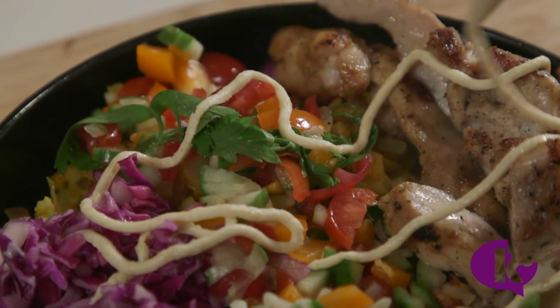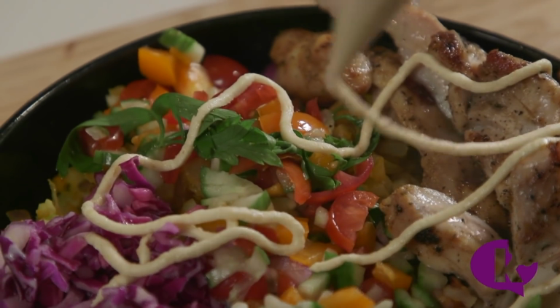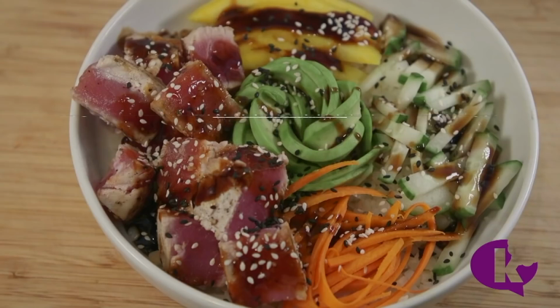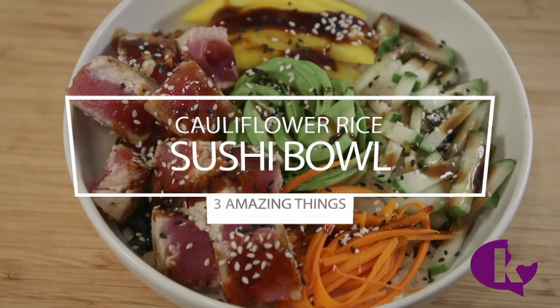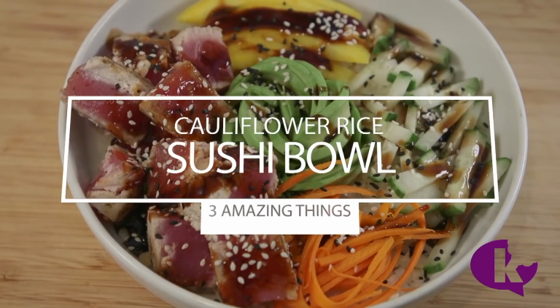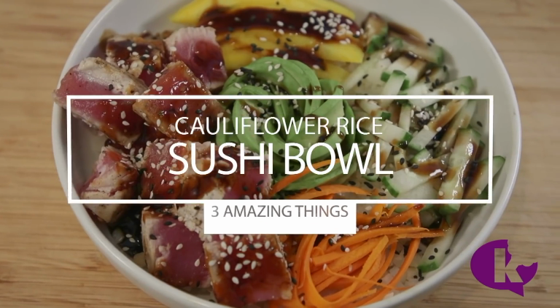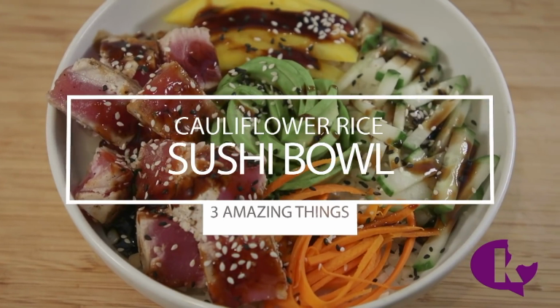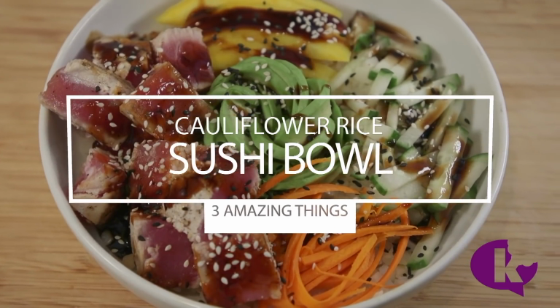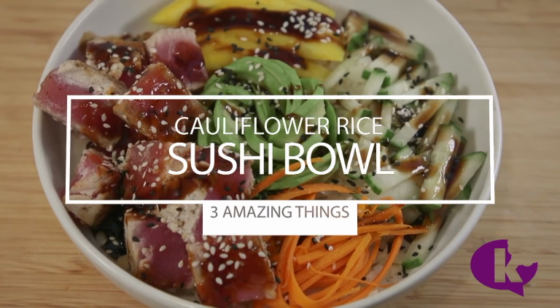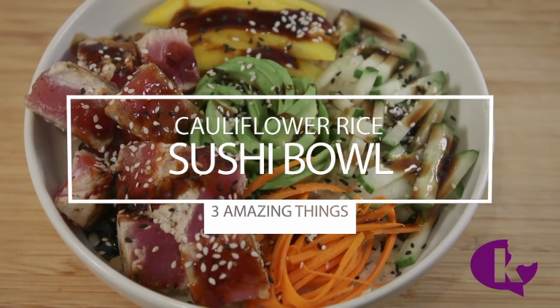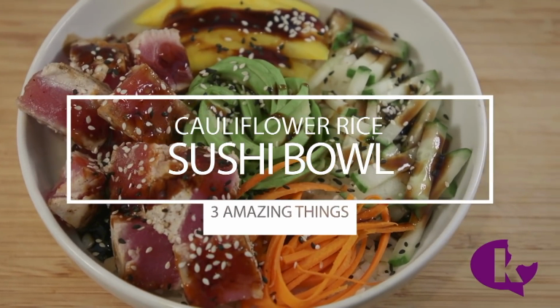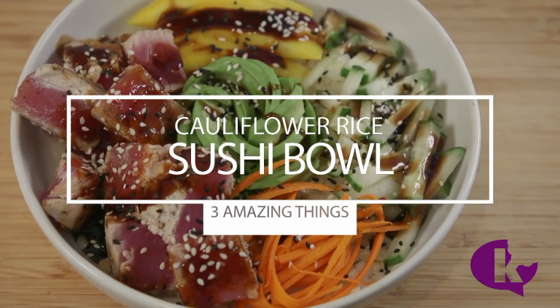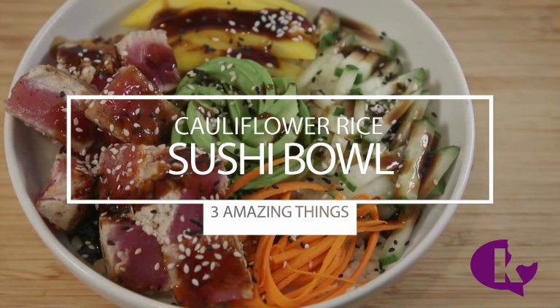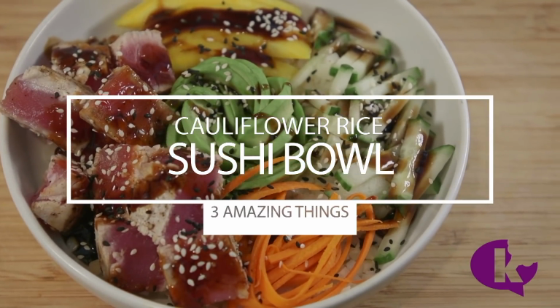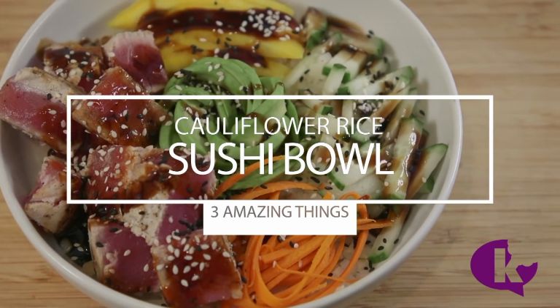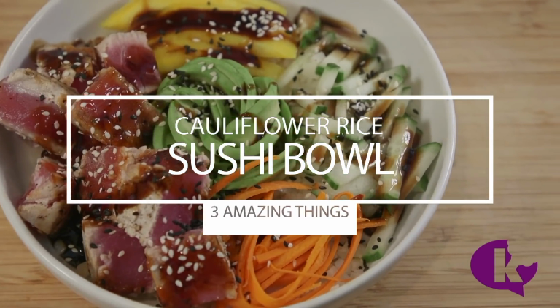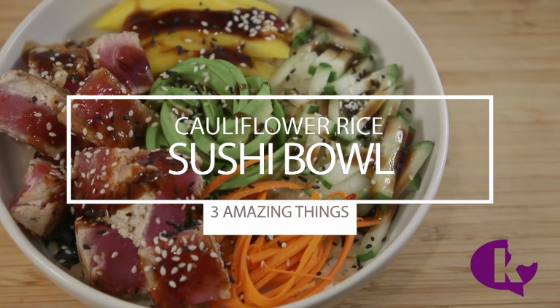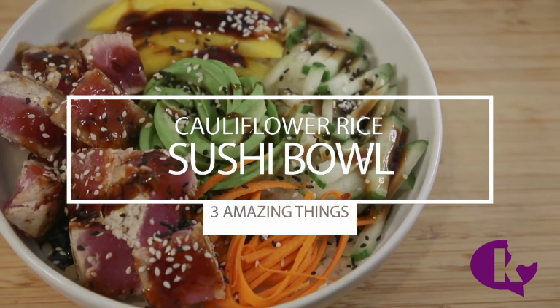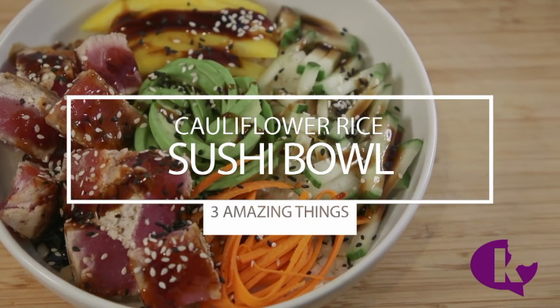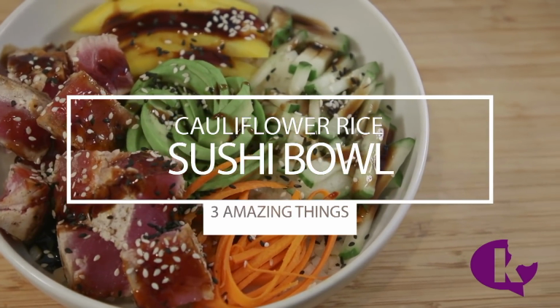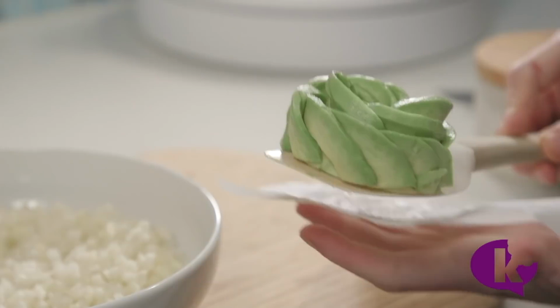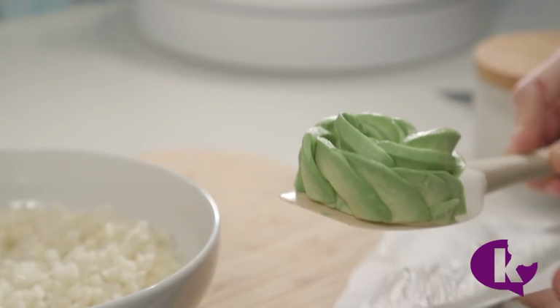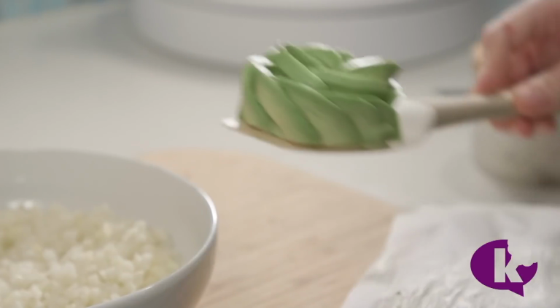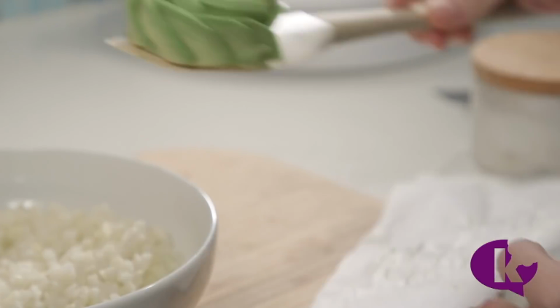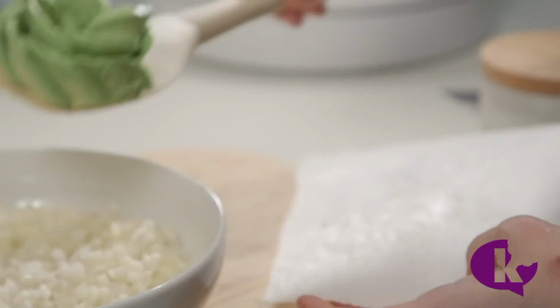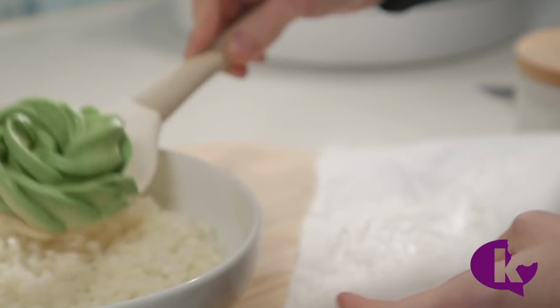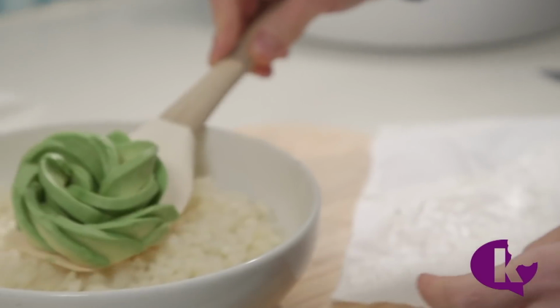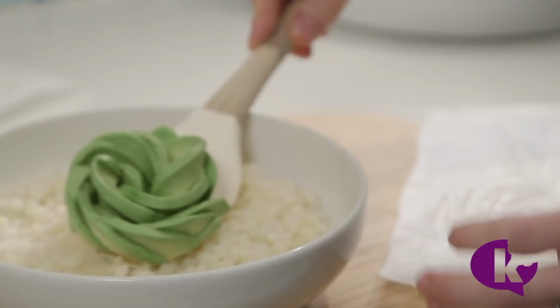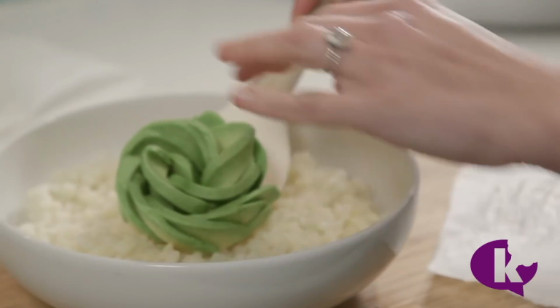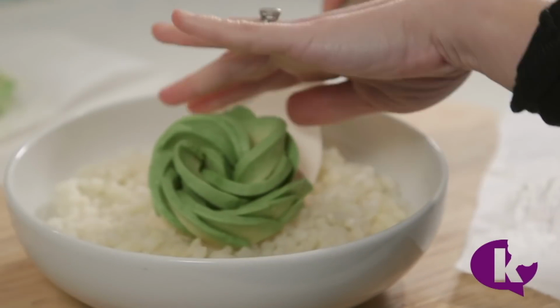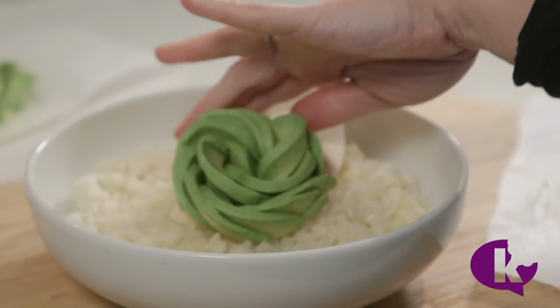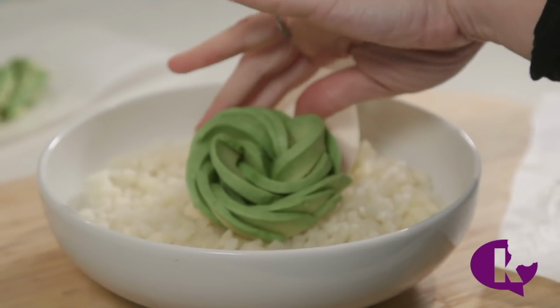Just as fun is our cauliflower rice sushi bowl. And here's a little bonus — watch how I make an avocado rose.